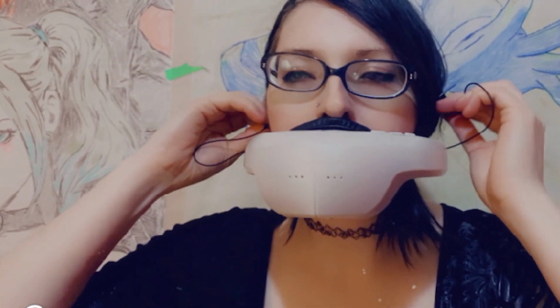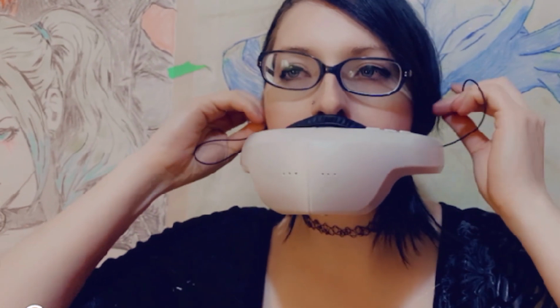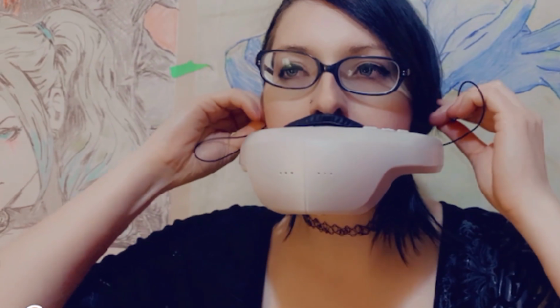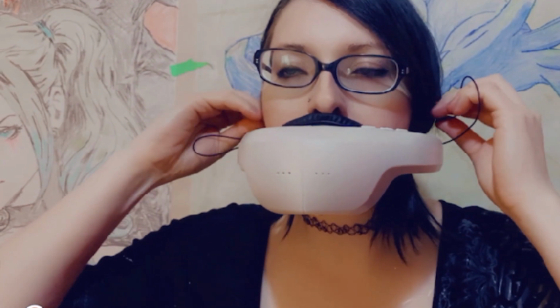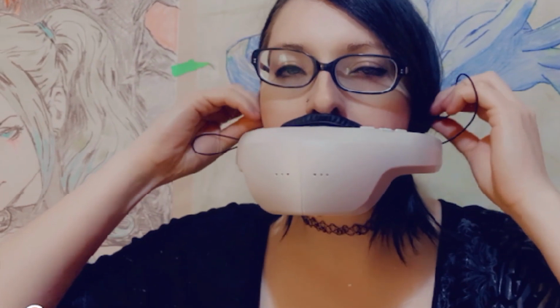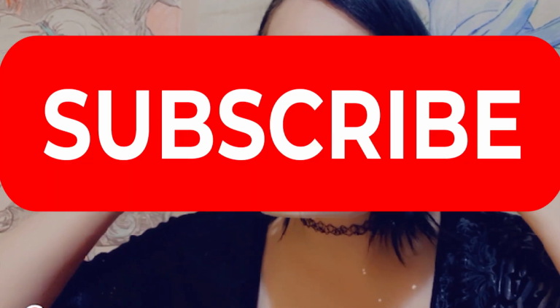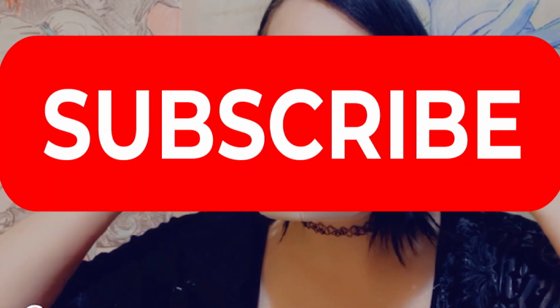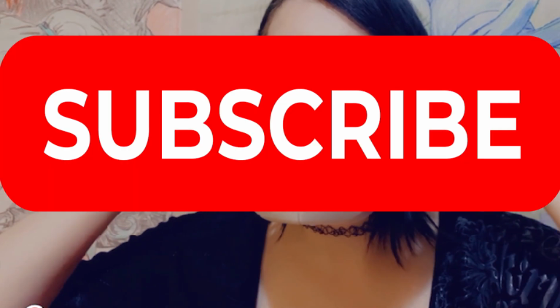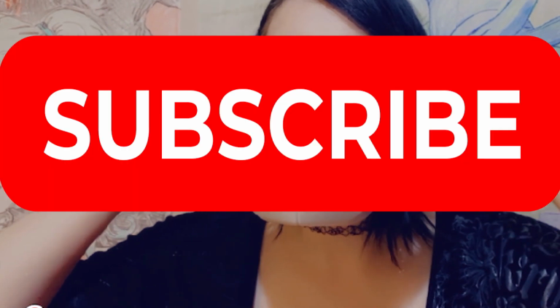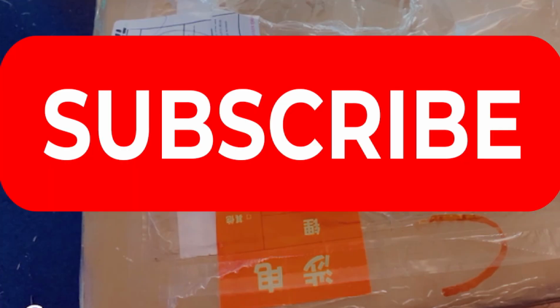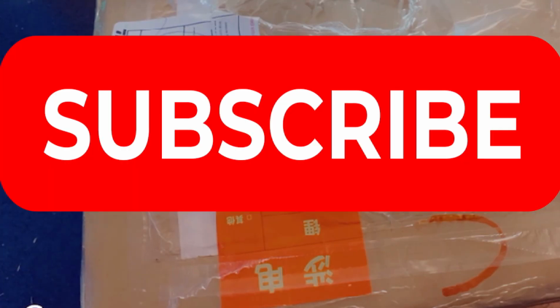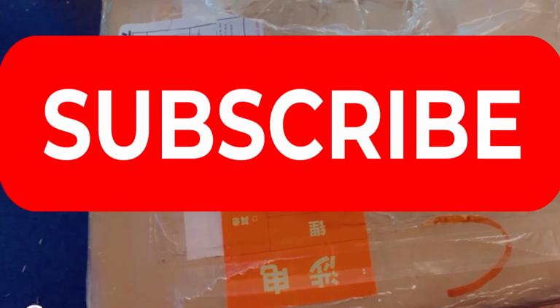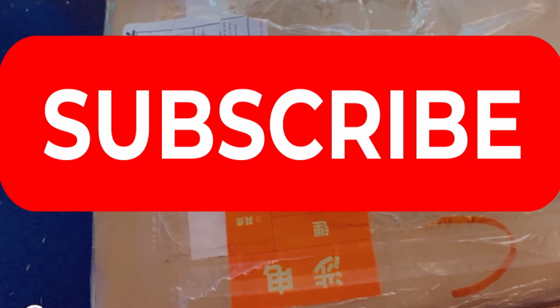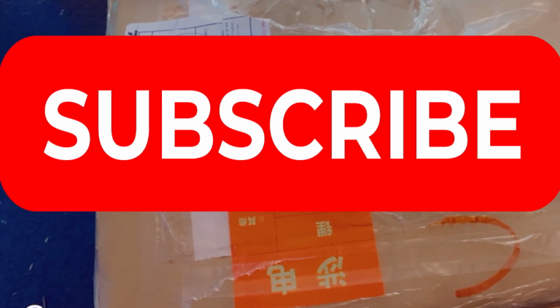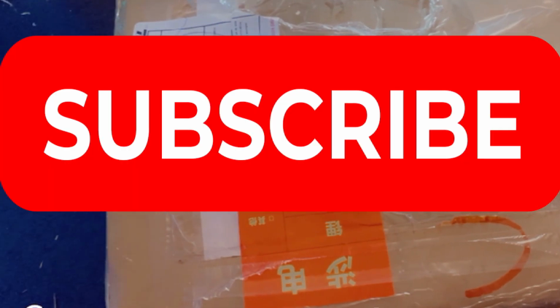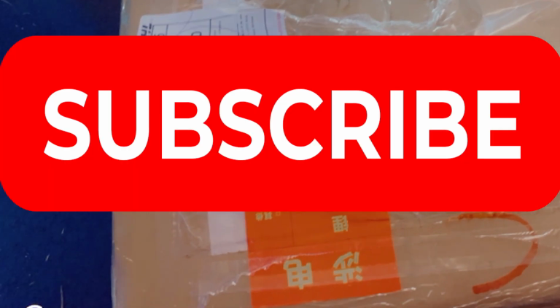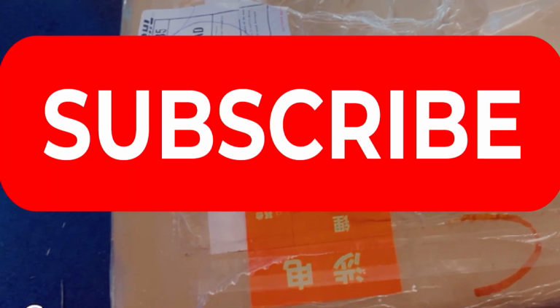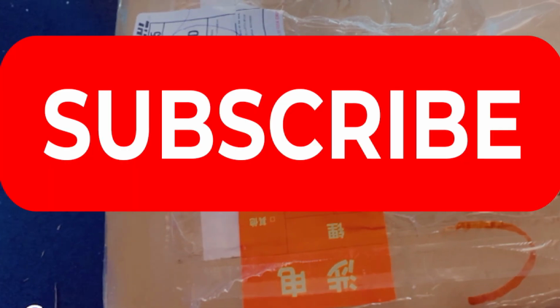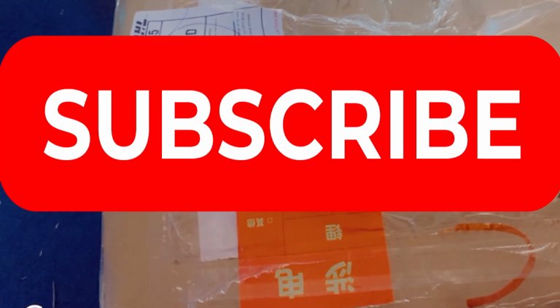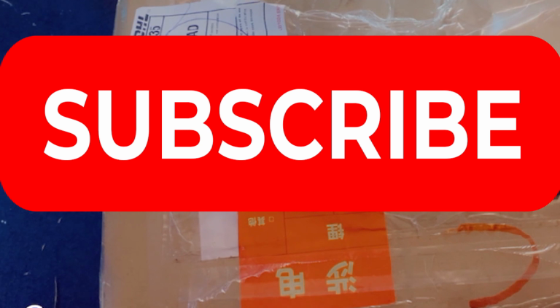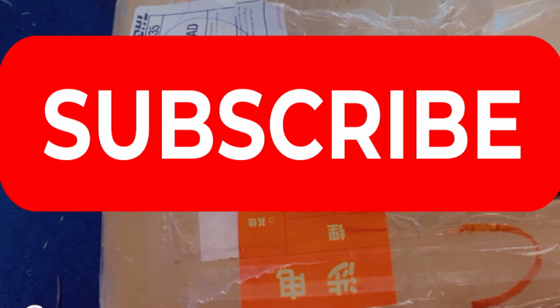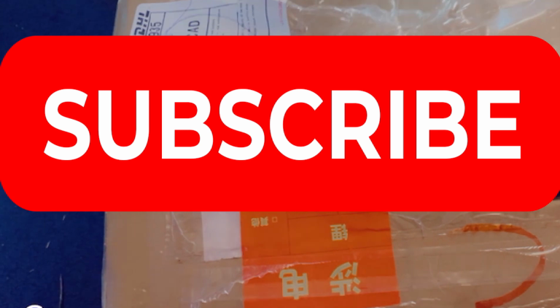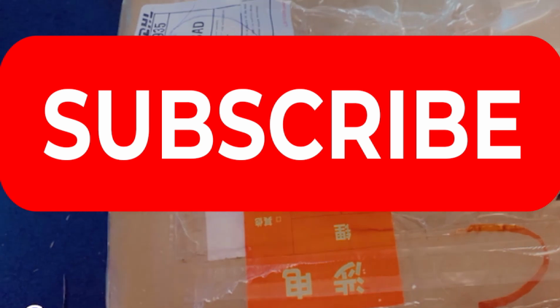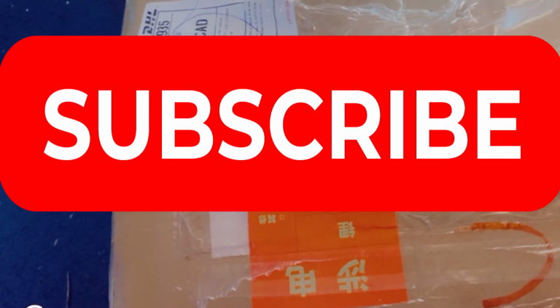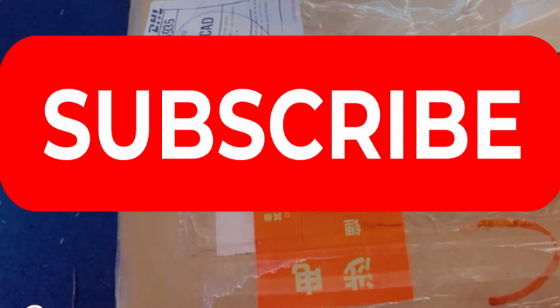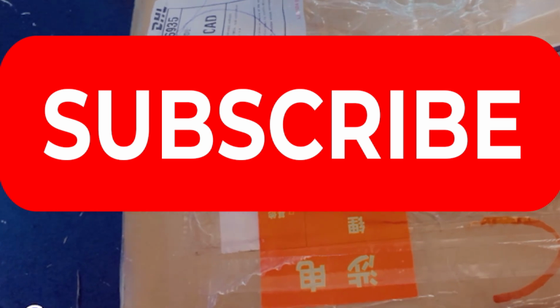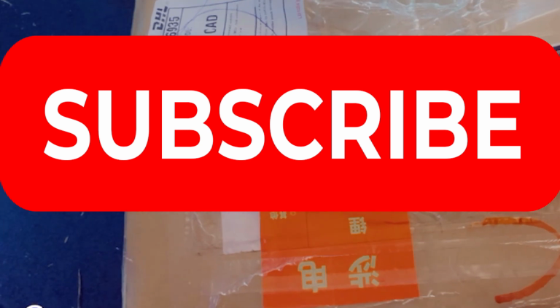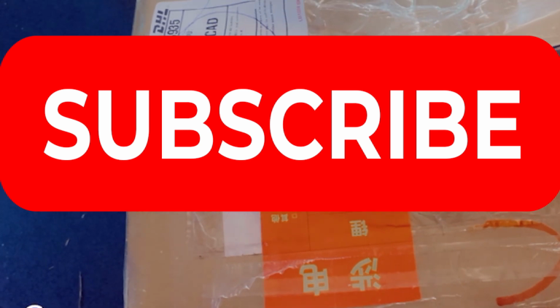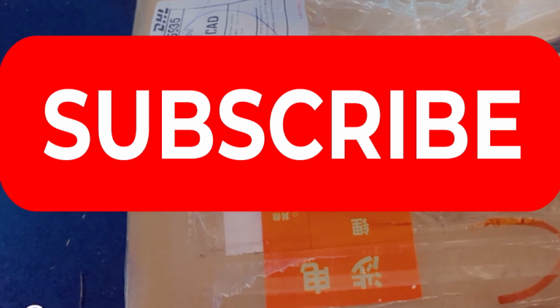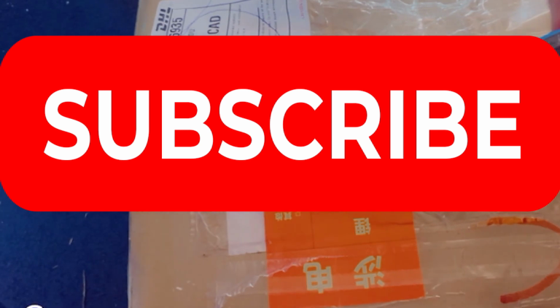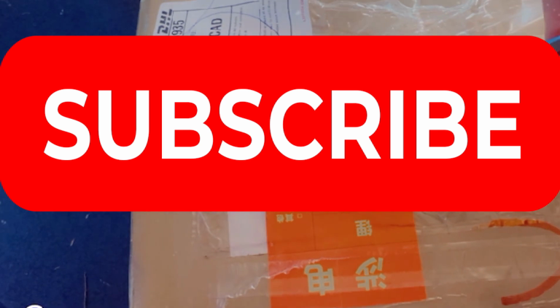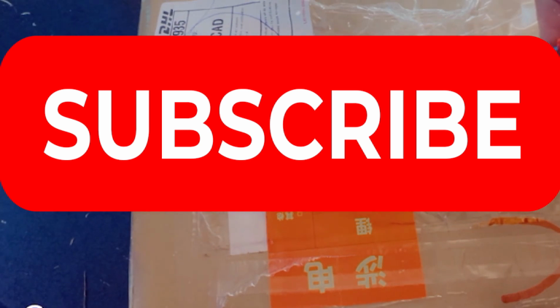If you're not subscribed to this channel, don't forget to subscribe and give this video a like before we get started.